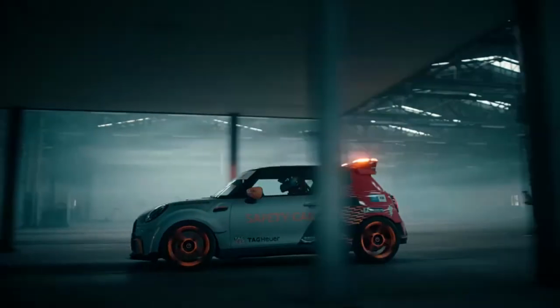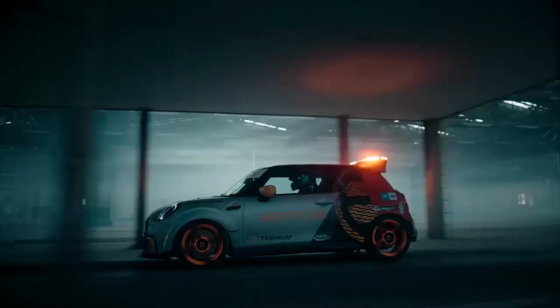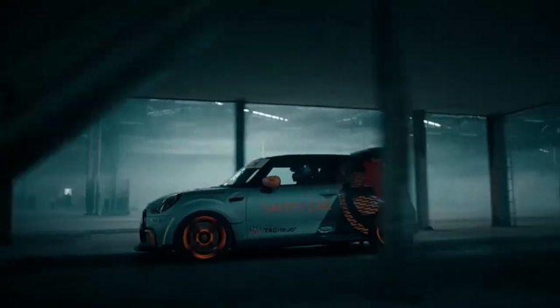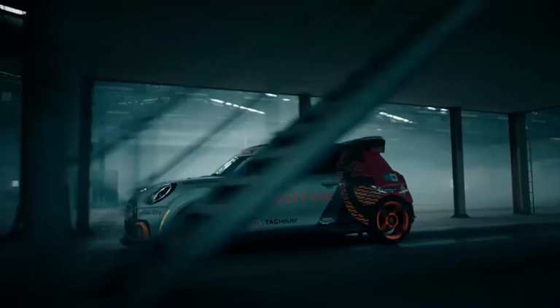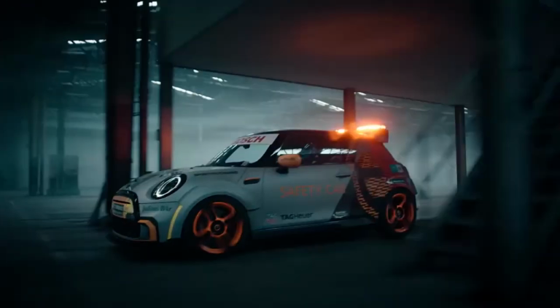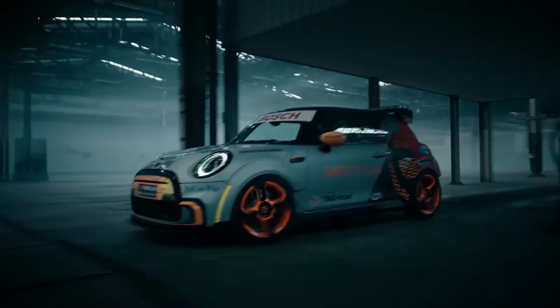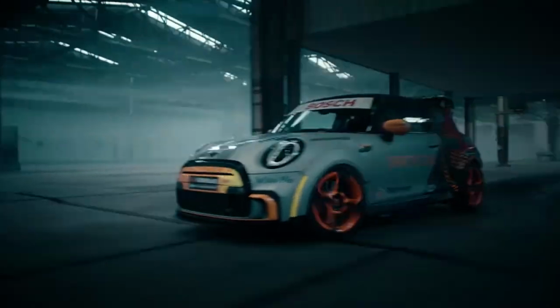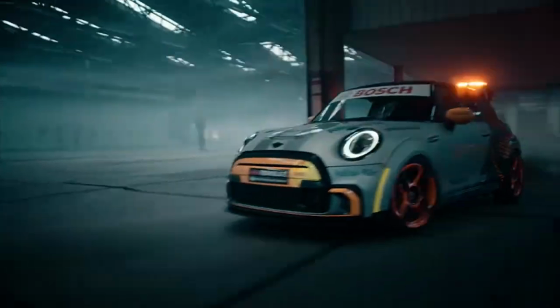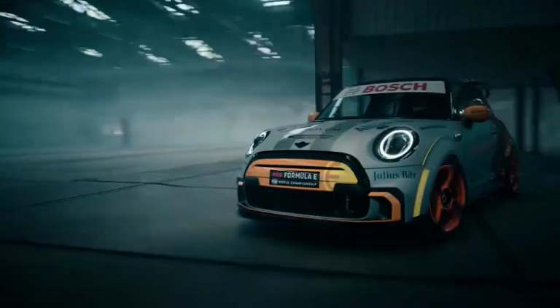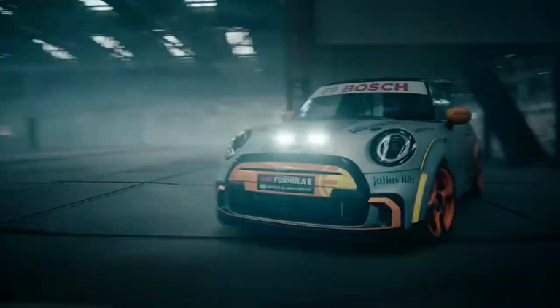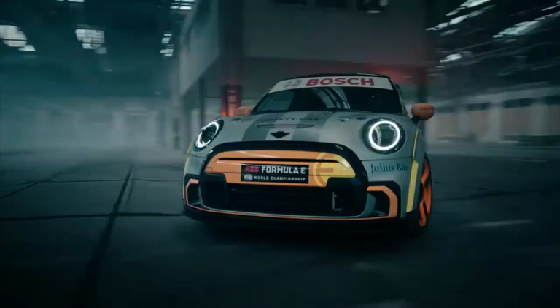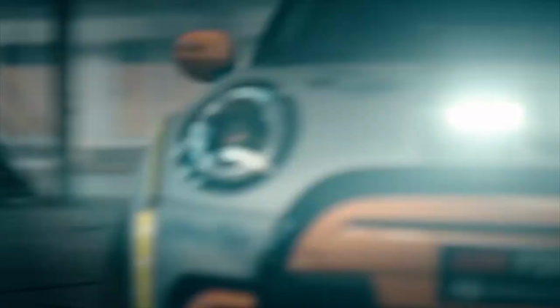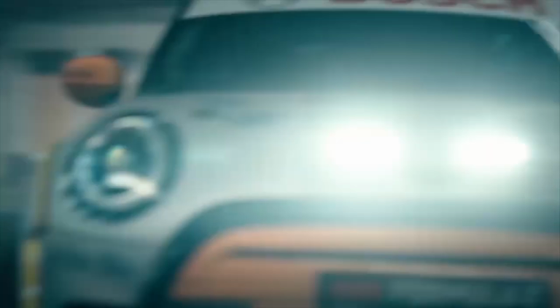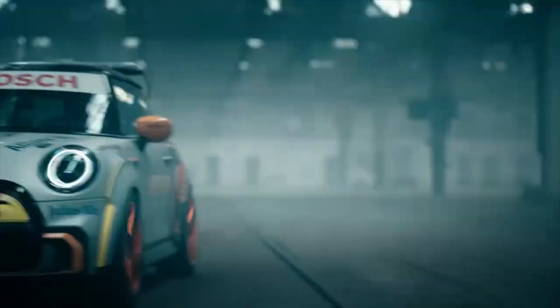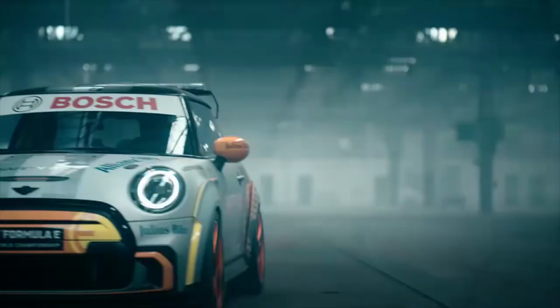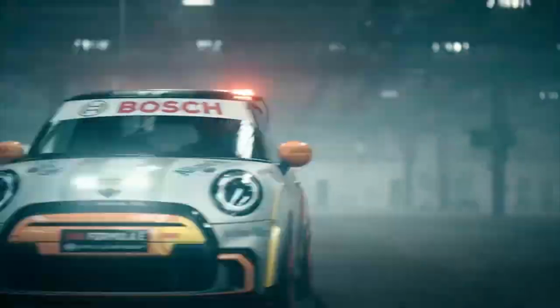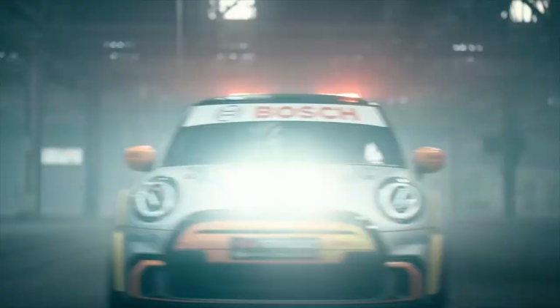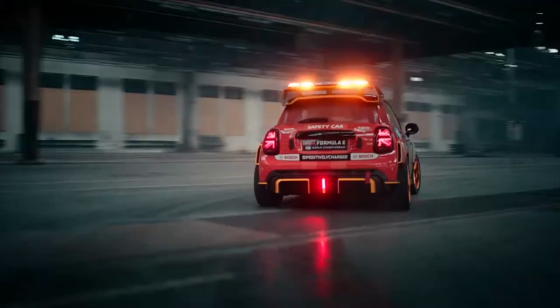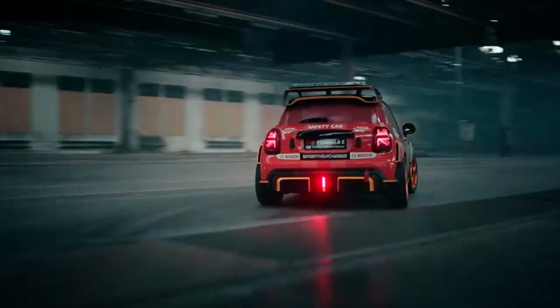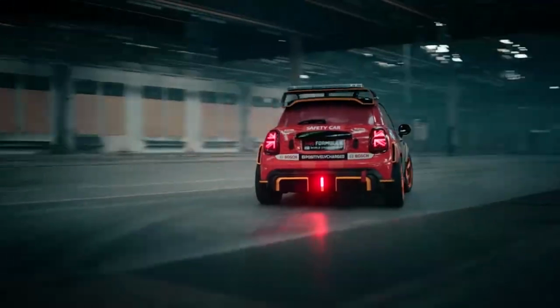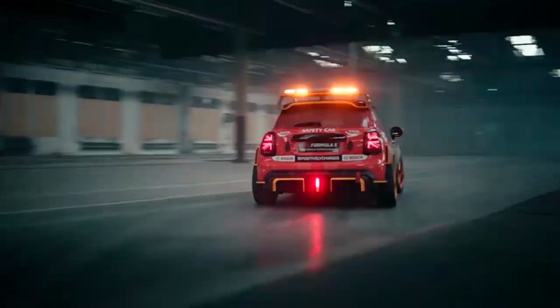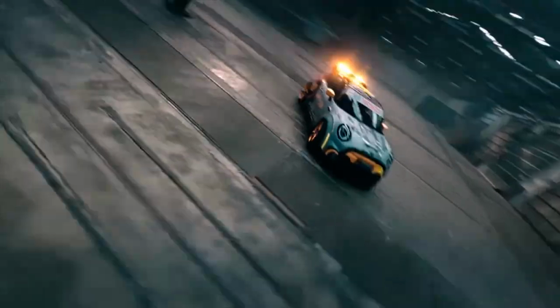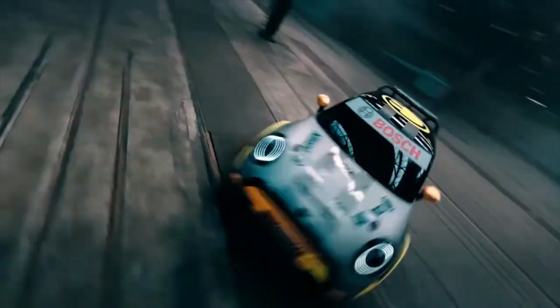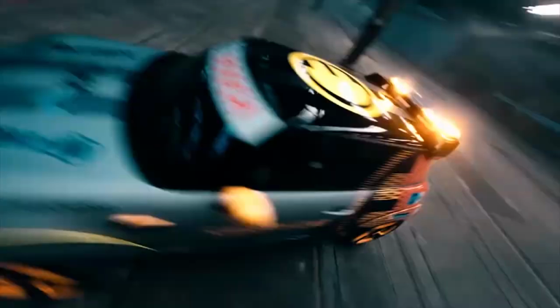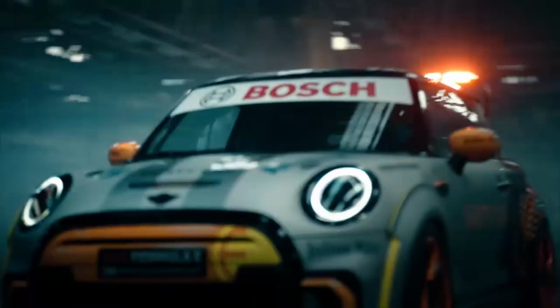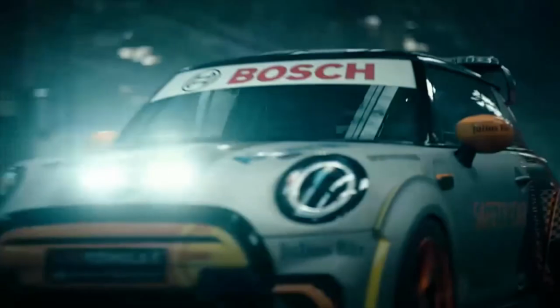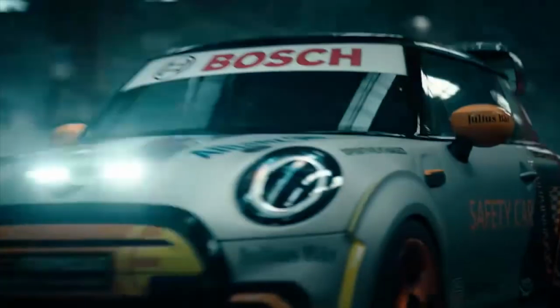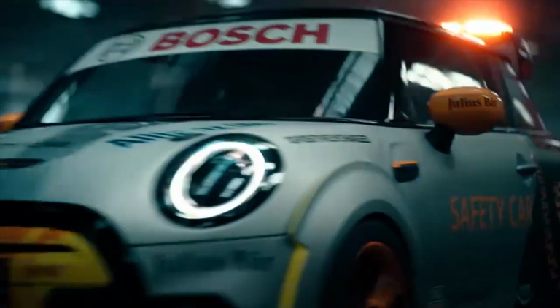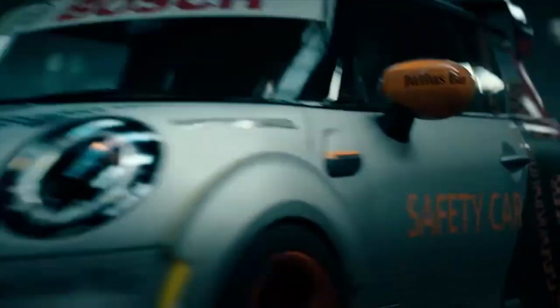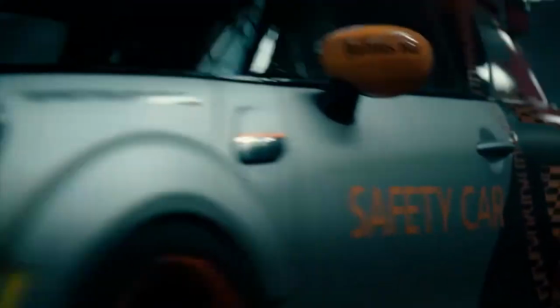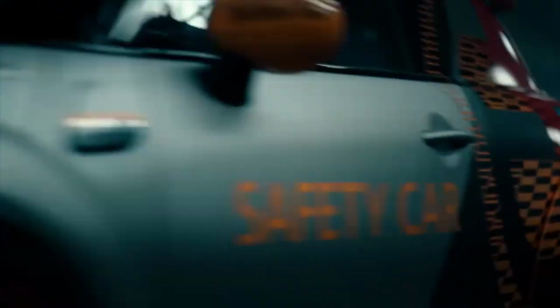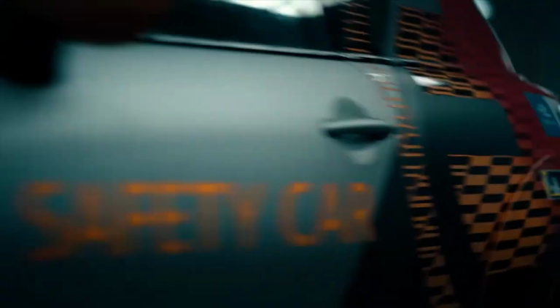But now I'm really excited to see our baby on the racetrack.